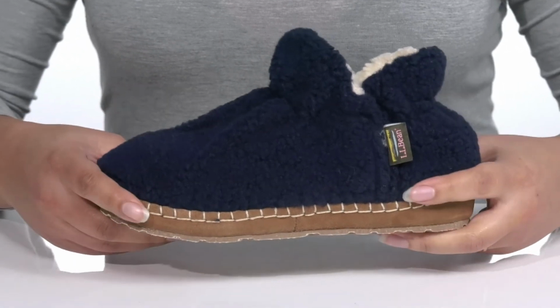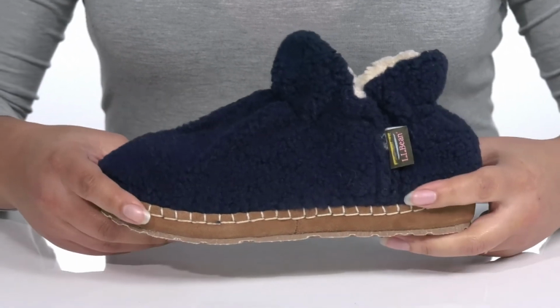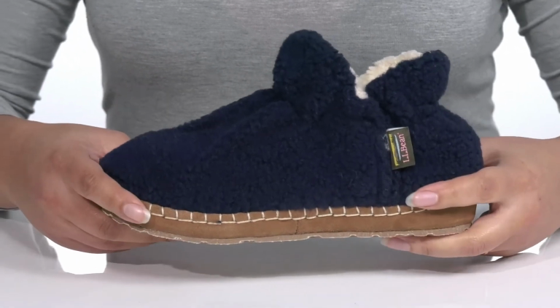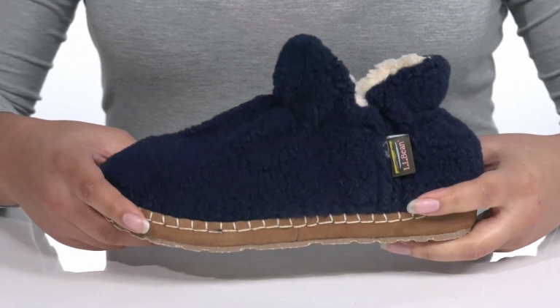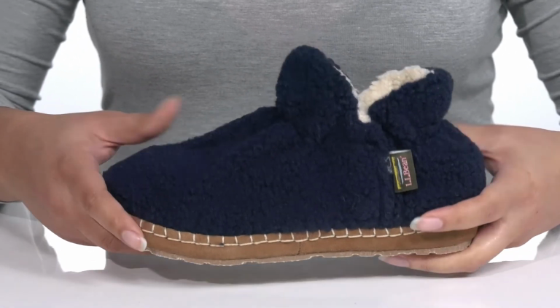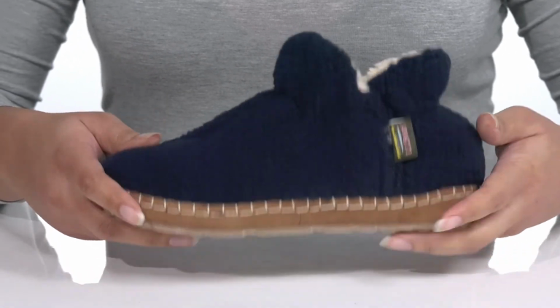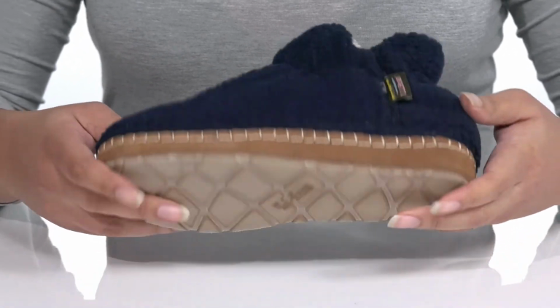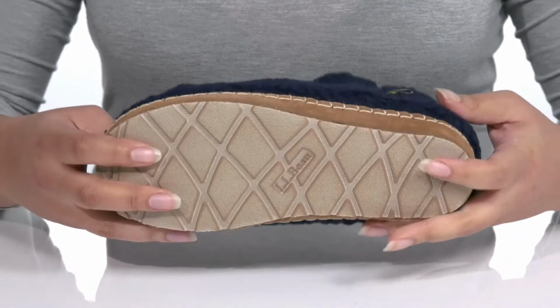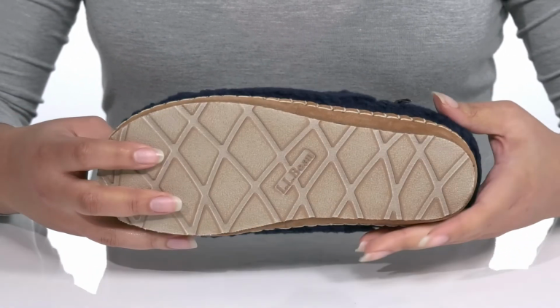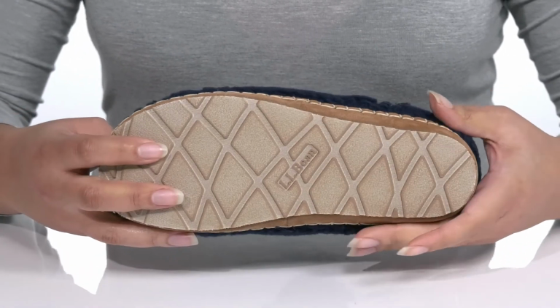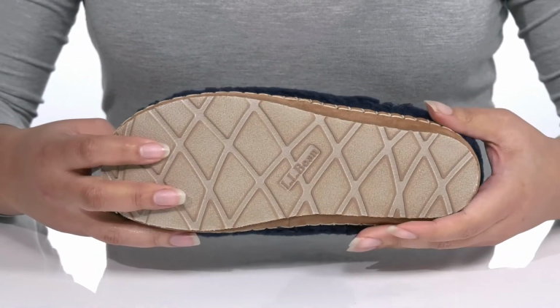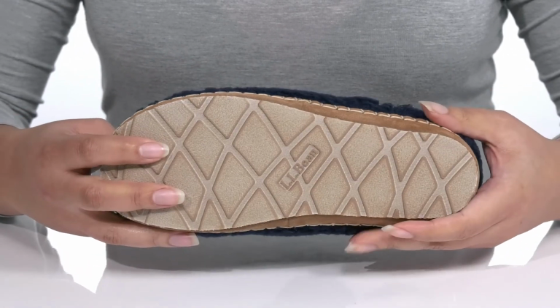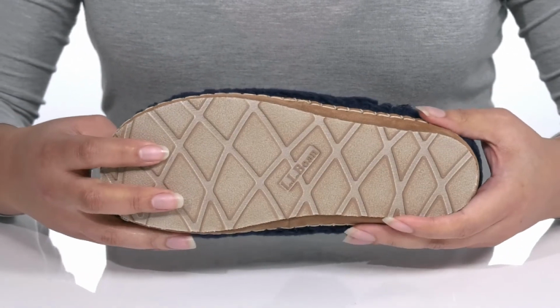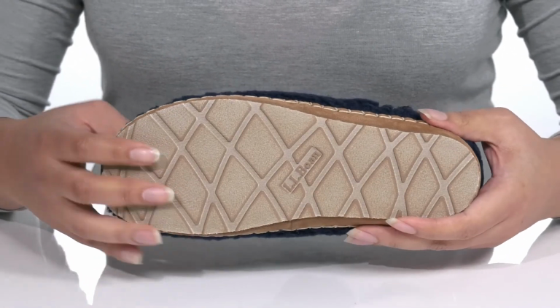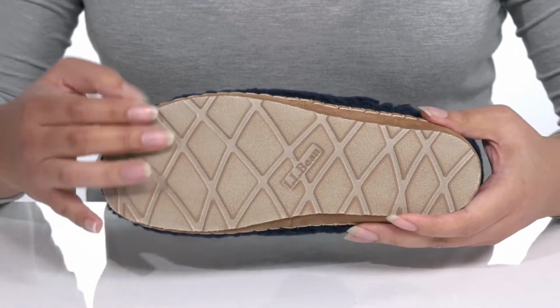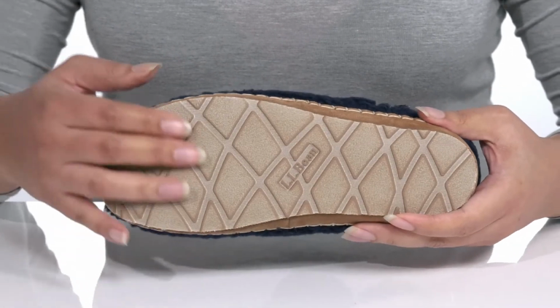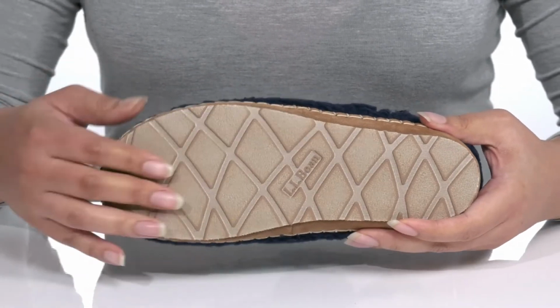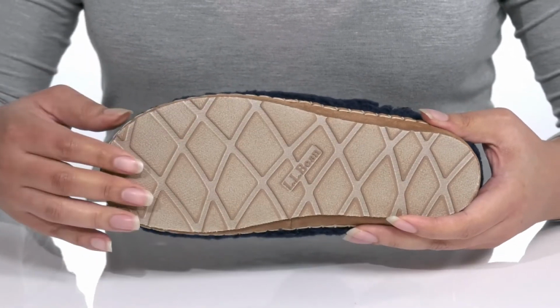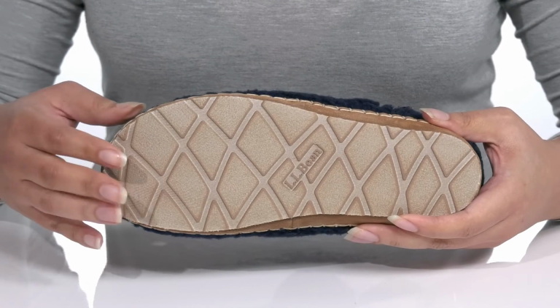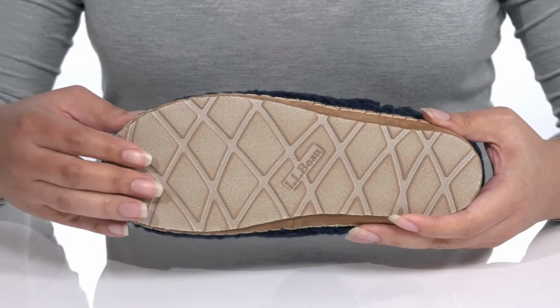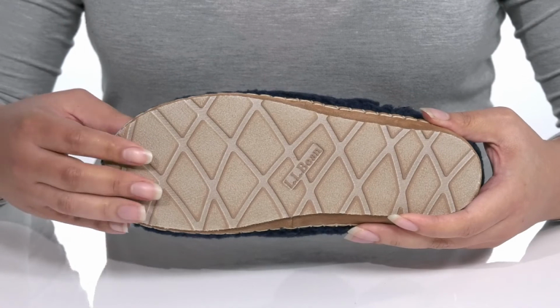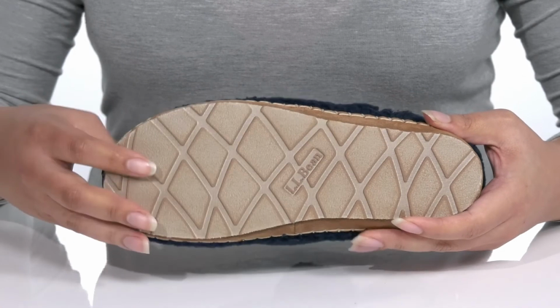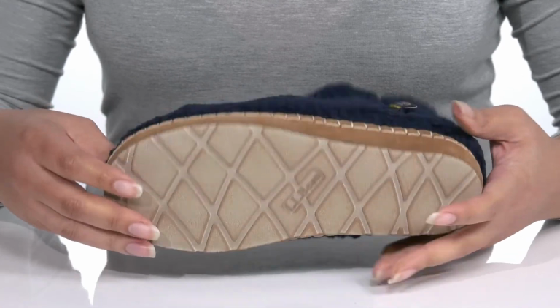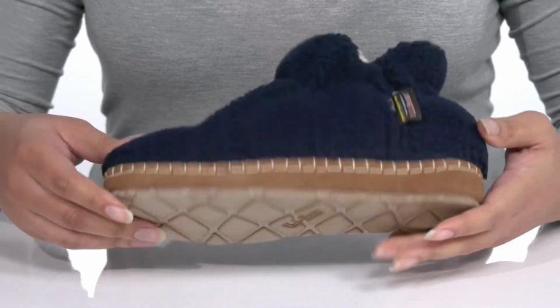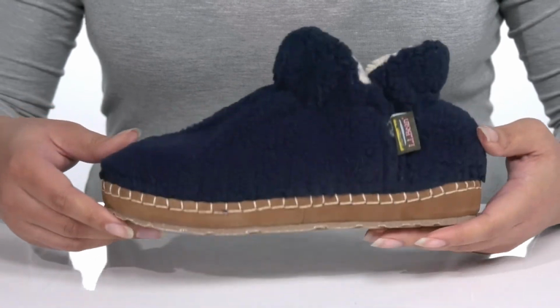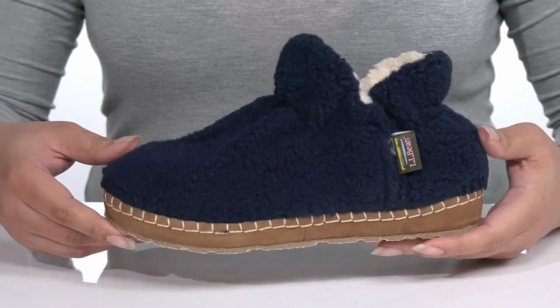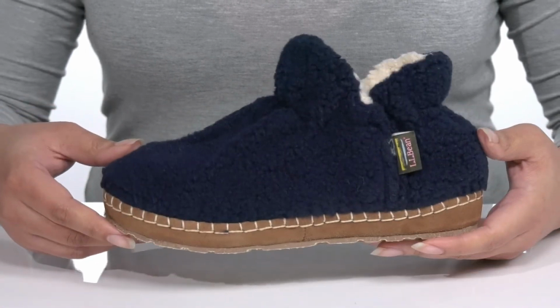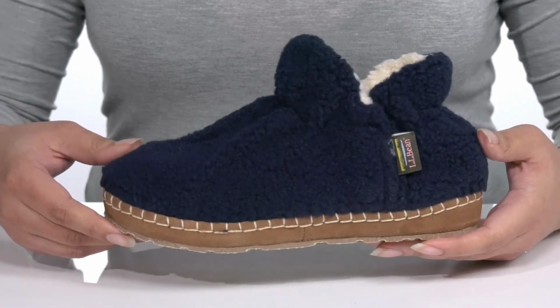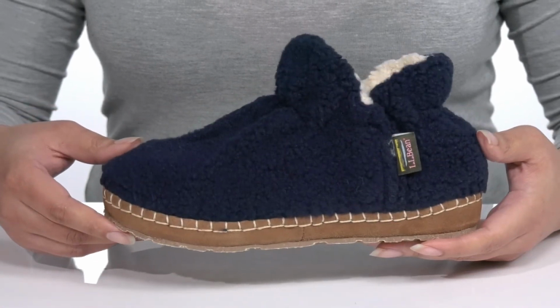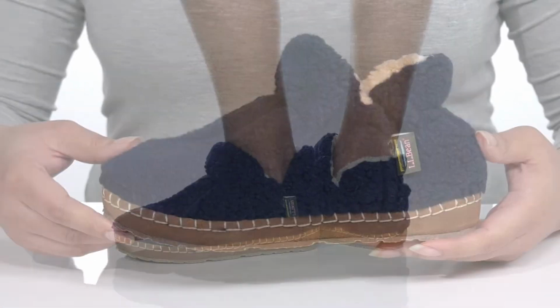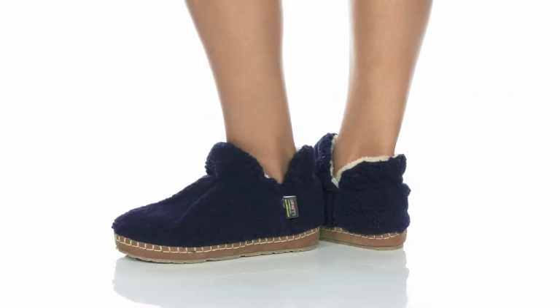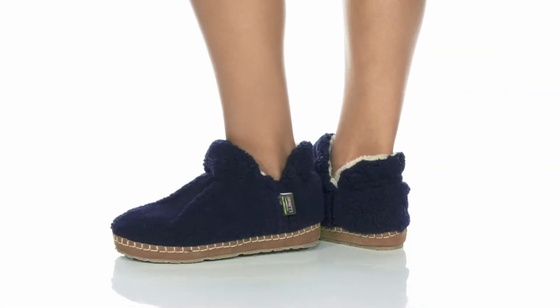It's all on top of a durable rubber outsole that is textured to give you the best grip.